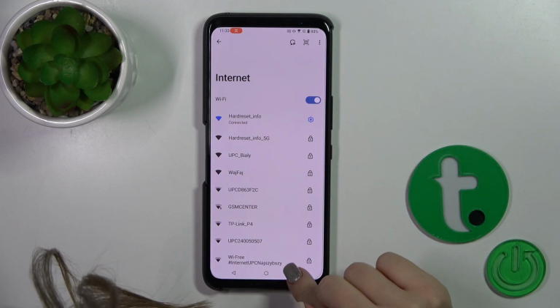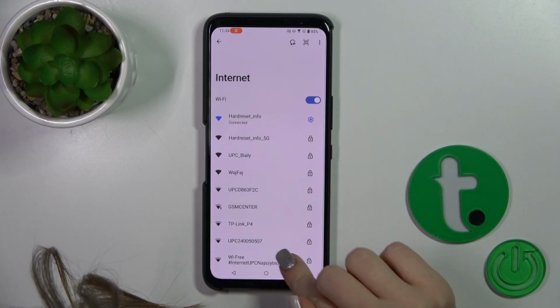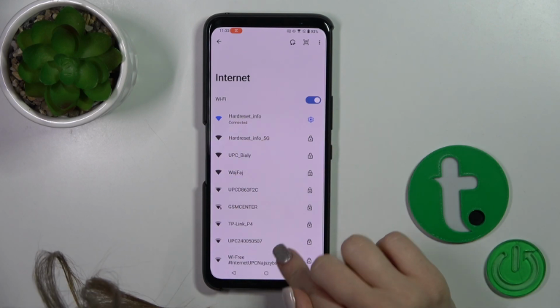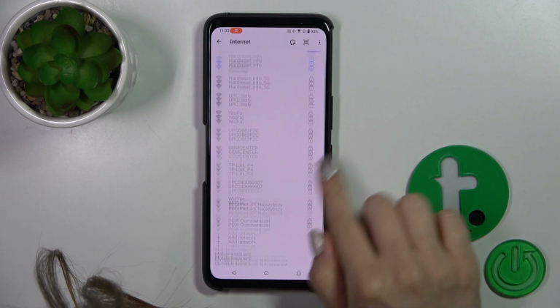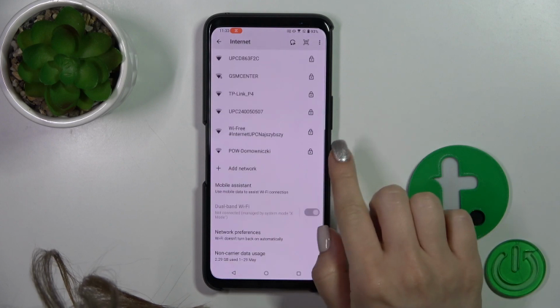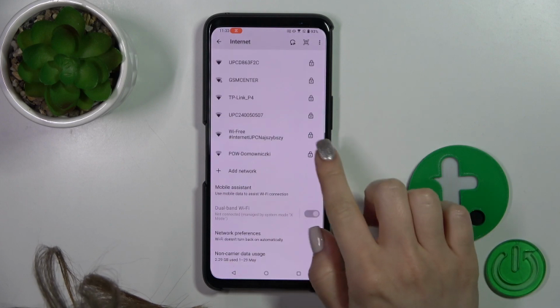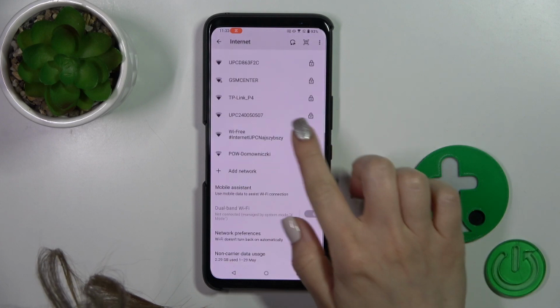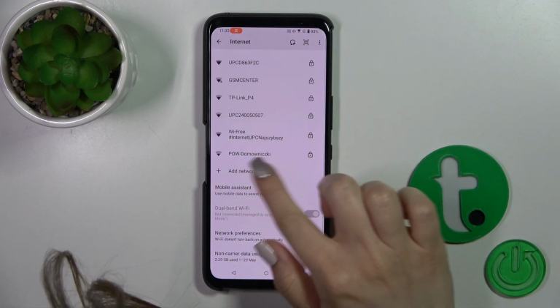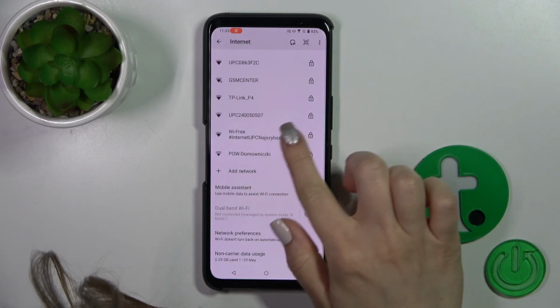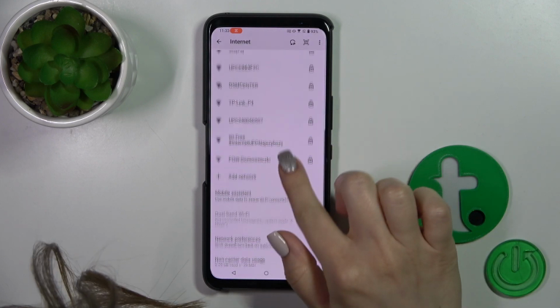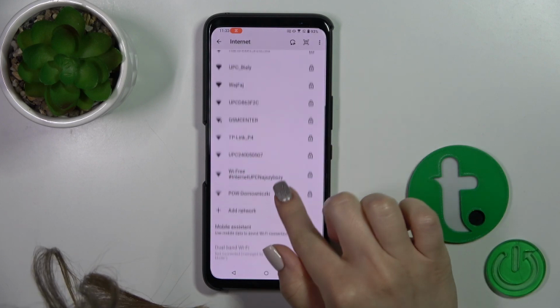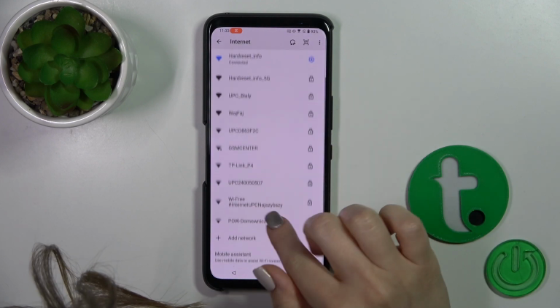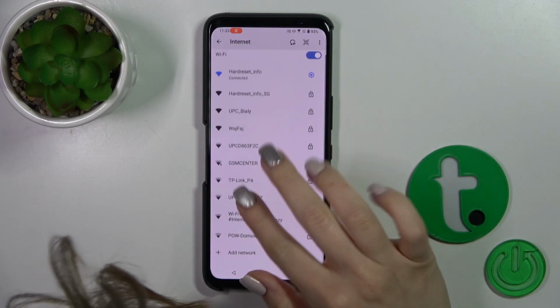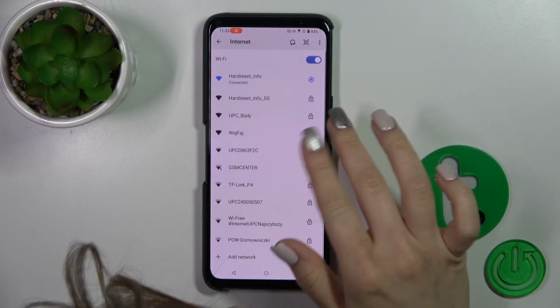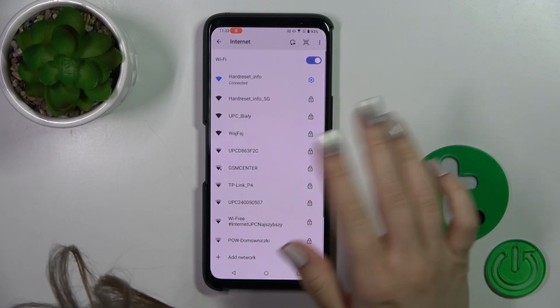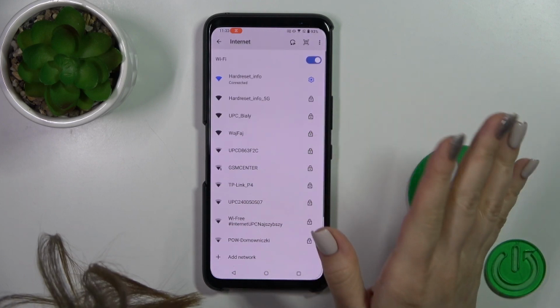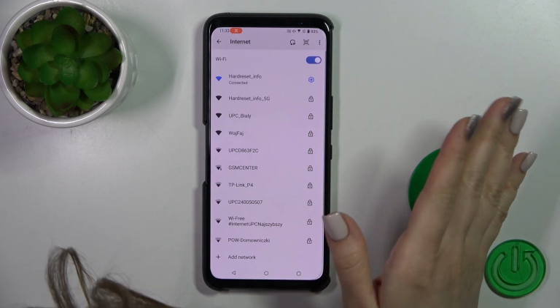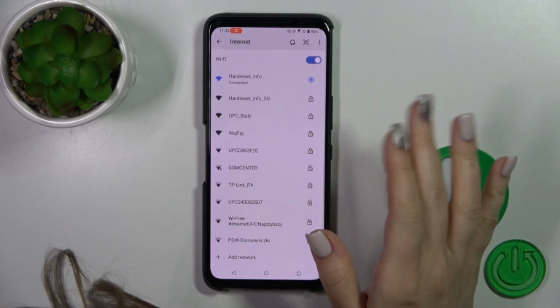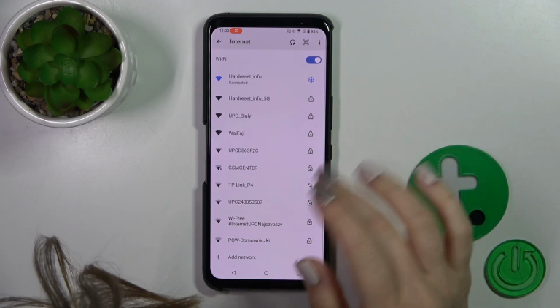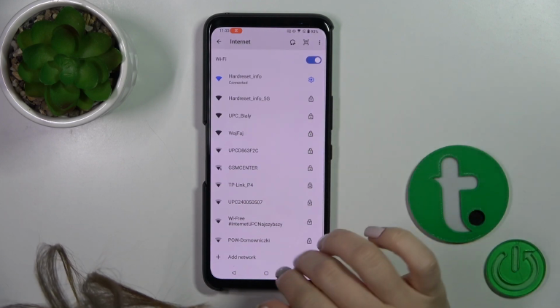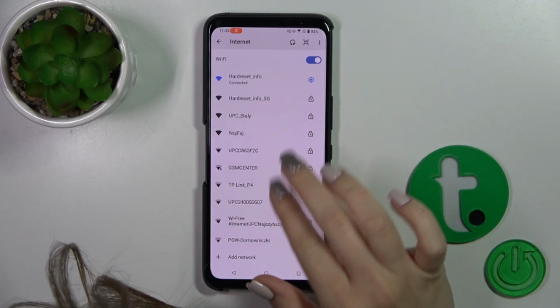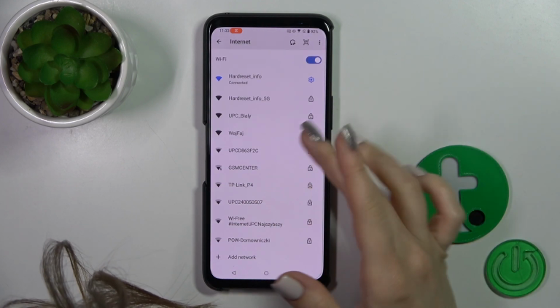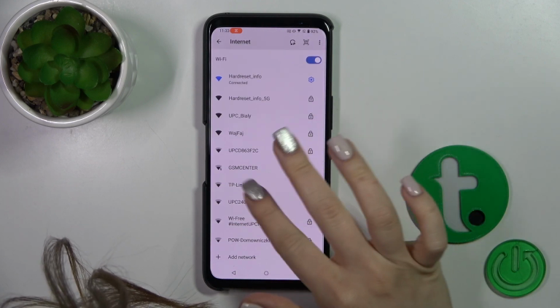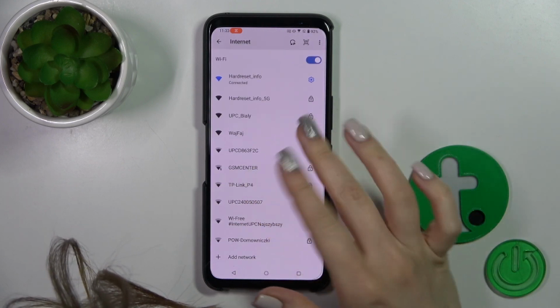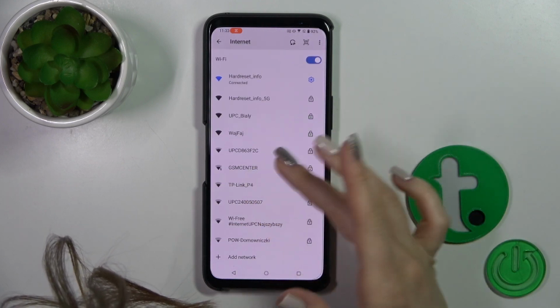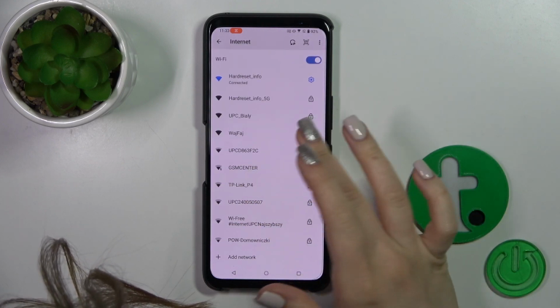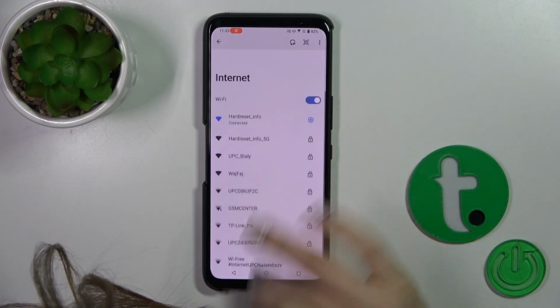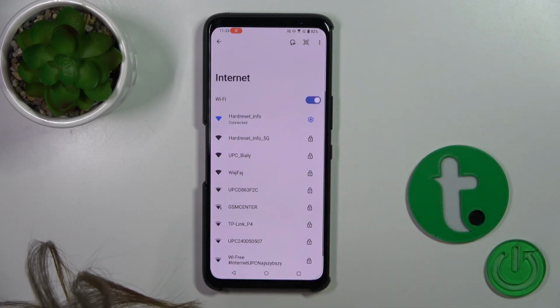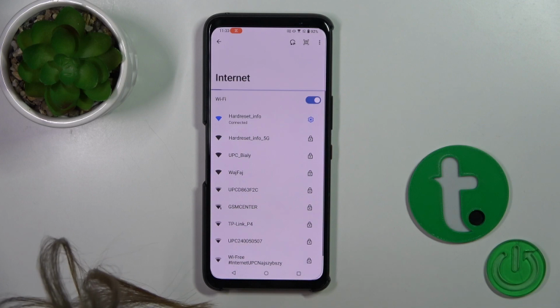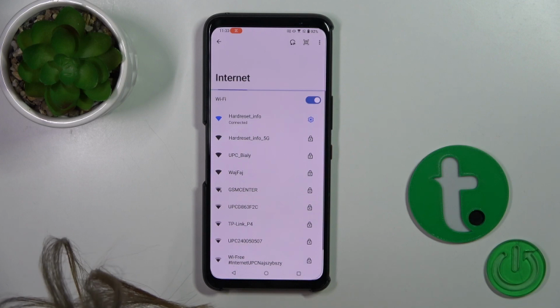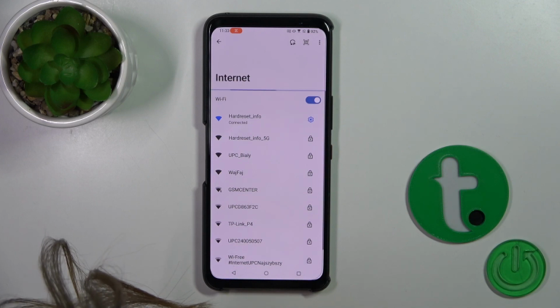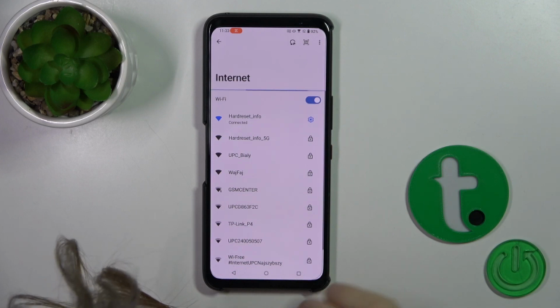By the same way, you can select a network, enter the password, connect to it, and then switch between these networks.